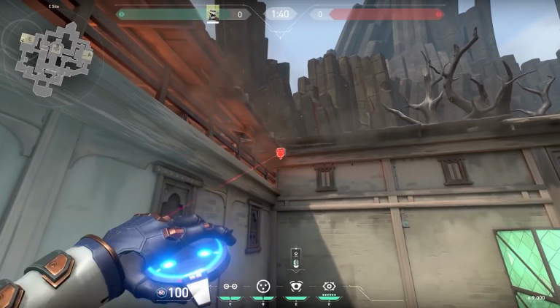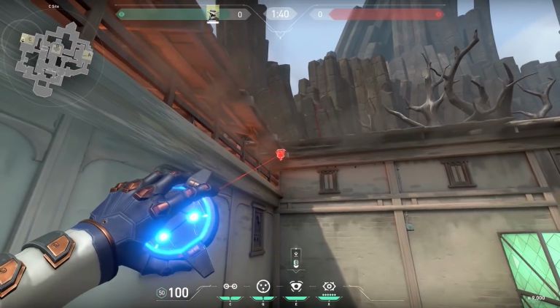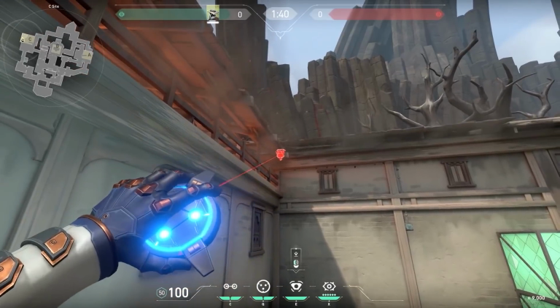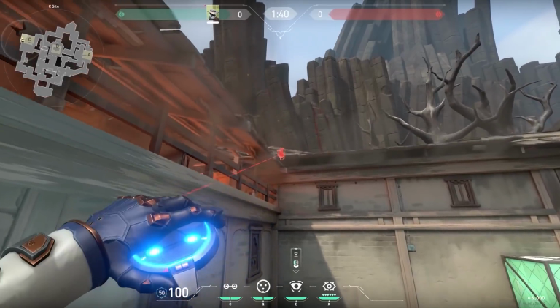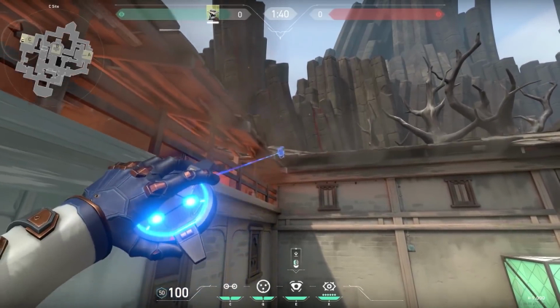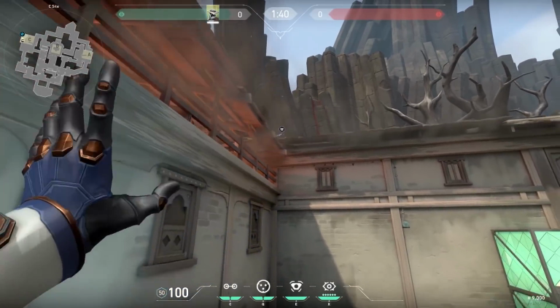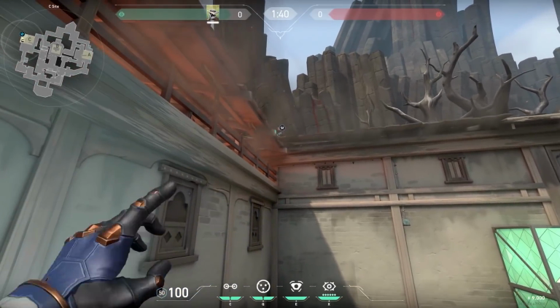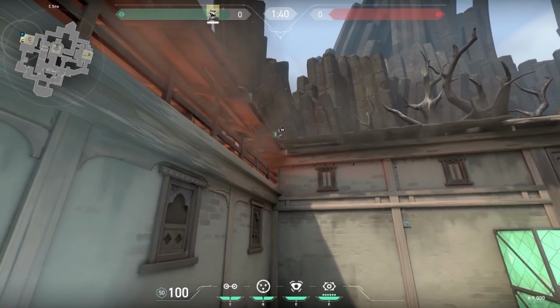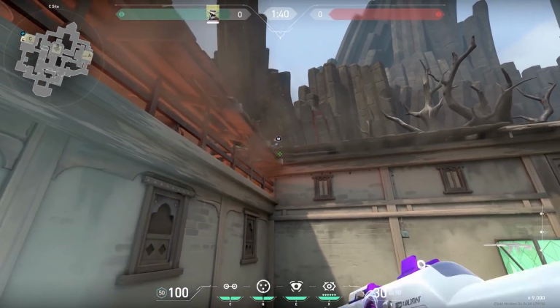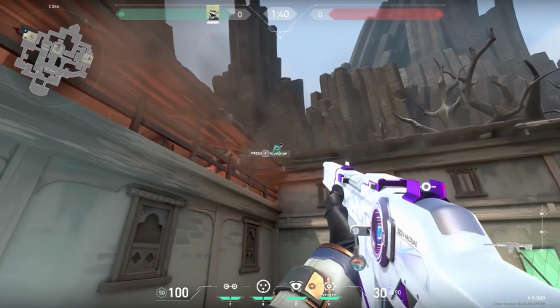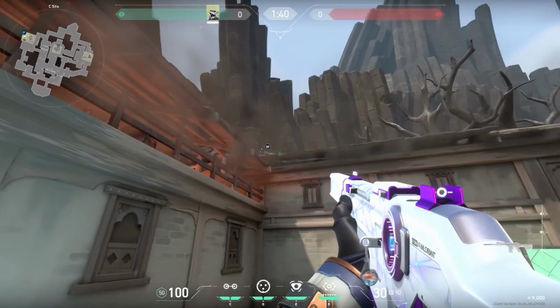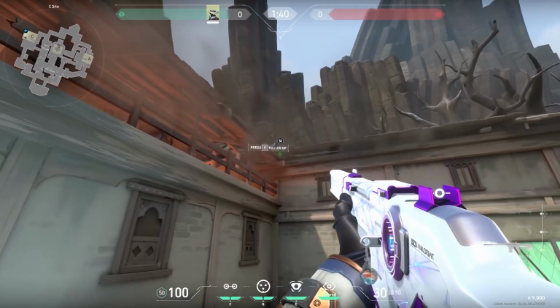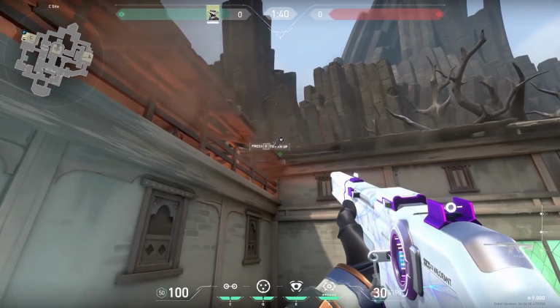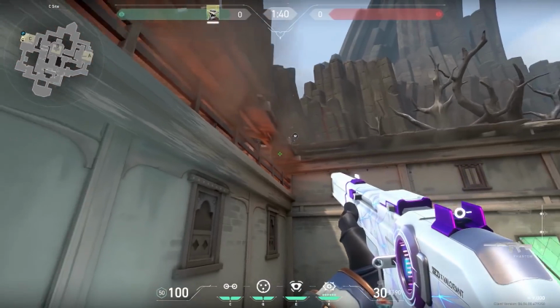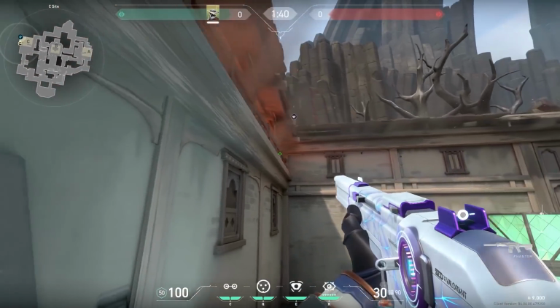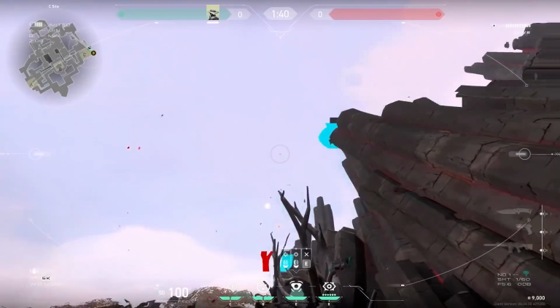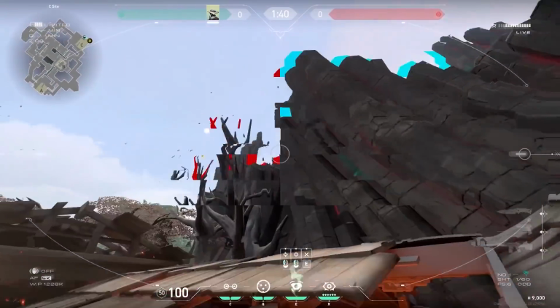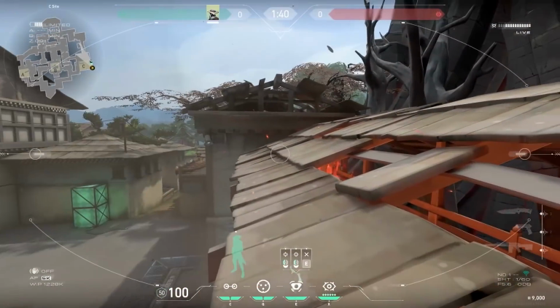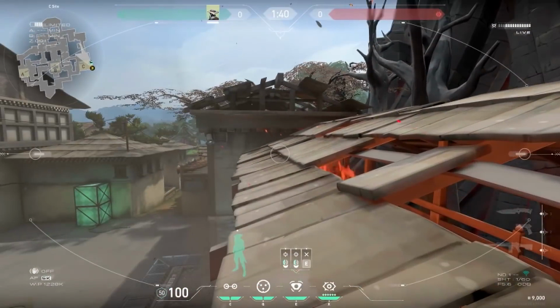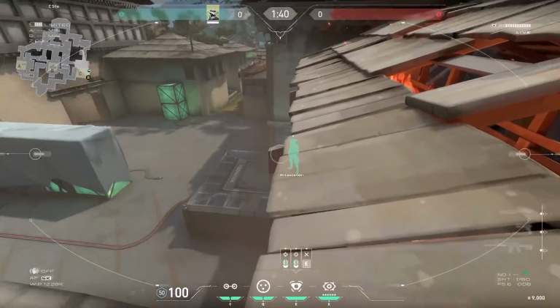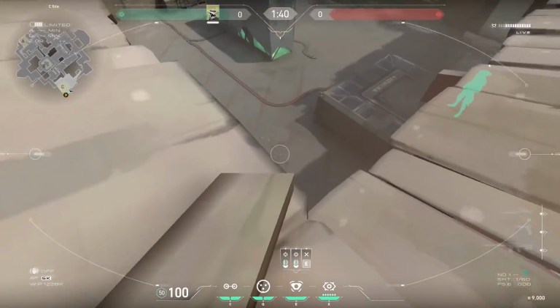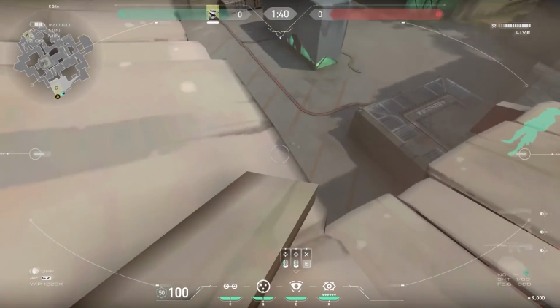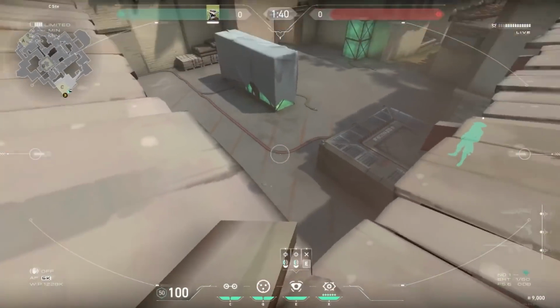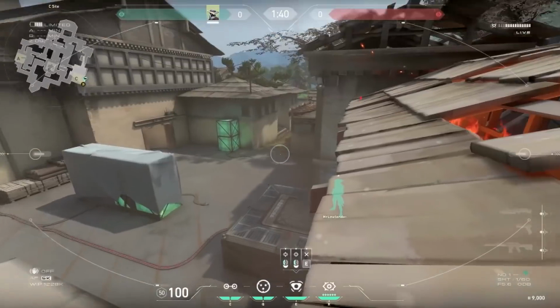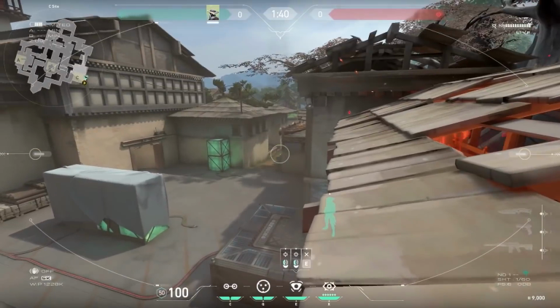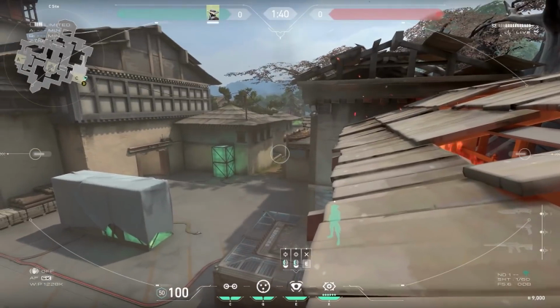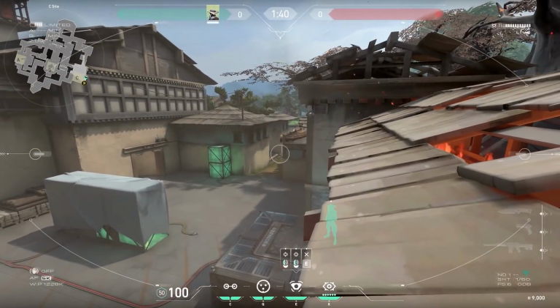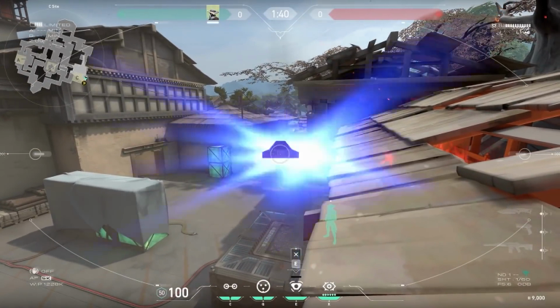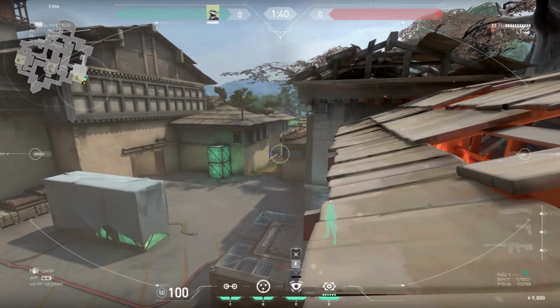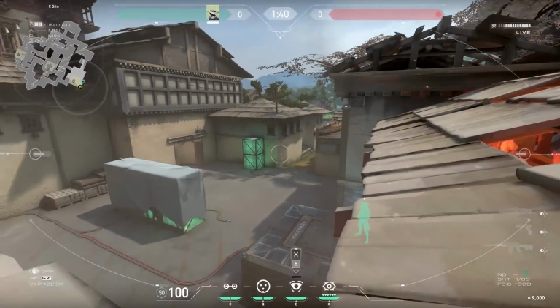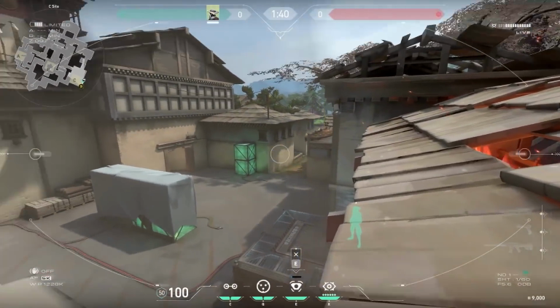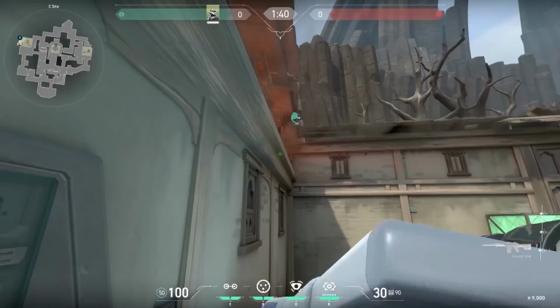Now another simple one, this time with Cypher on Ascent. If you jump, you can place your camera over here. It nicely spots the site and is very hard for the enemies to see. Easy peasy.